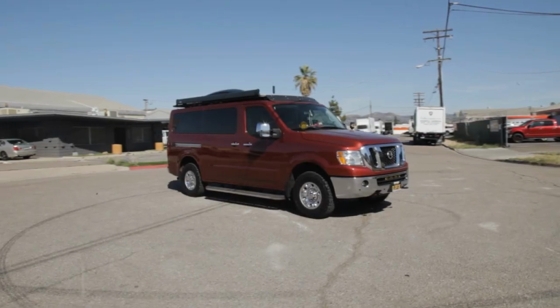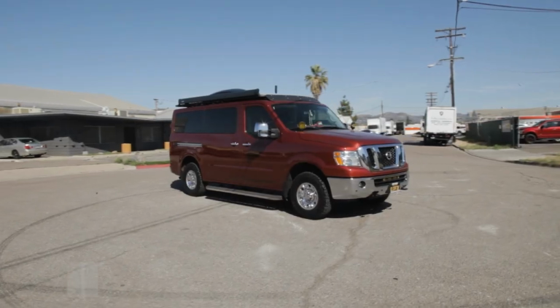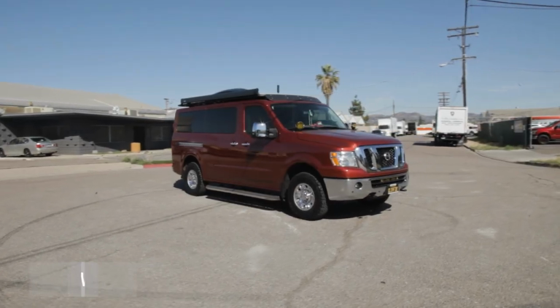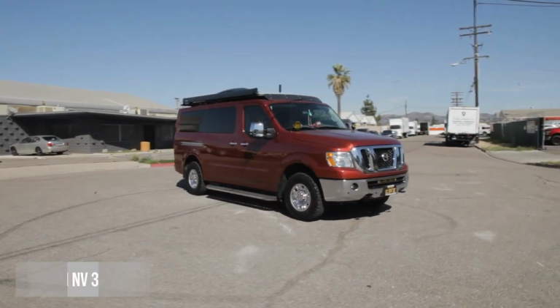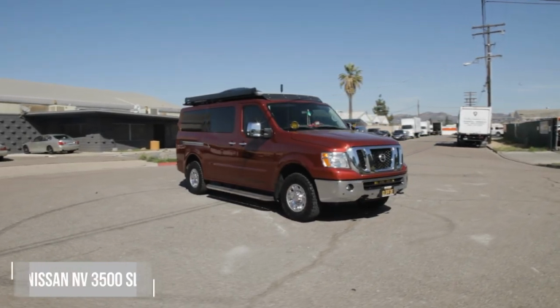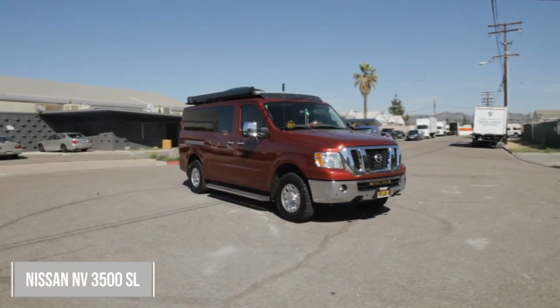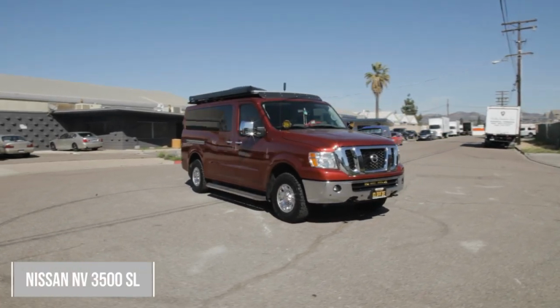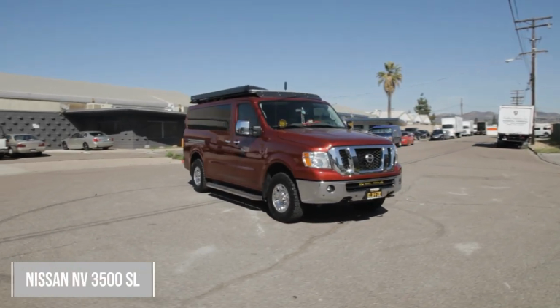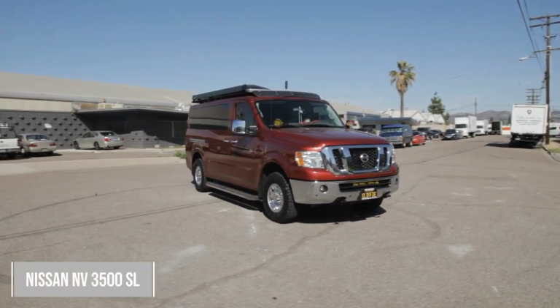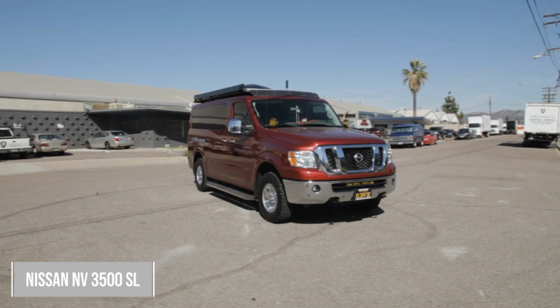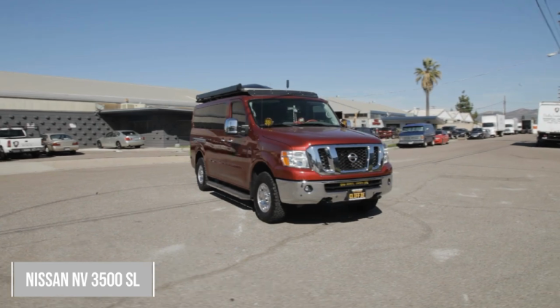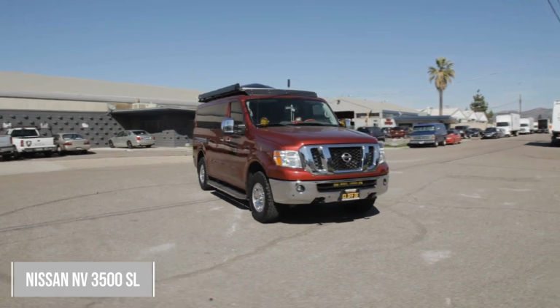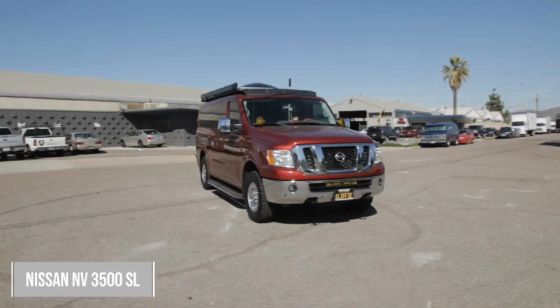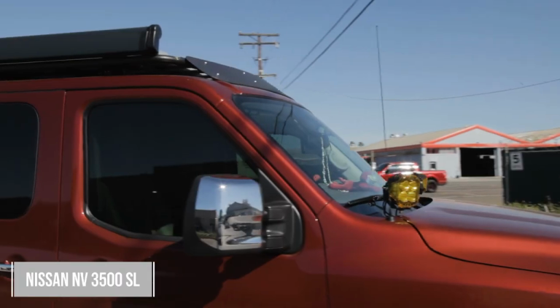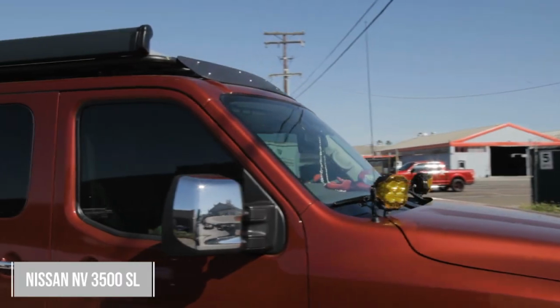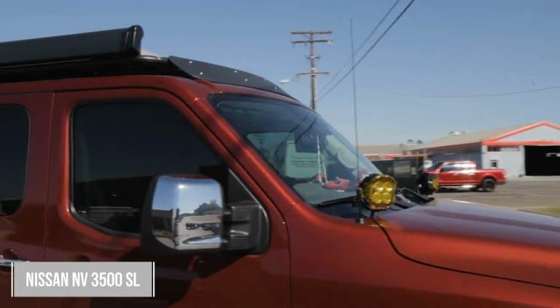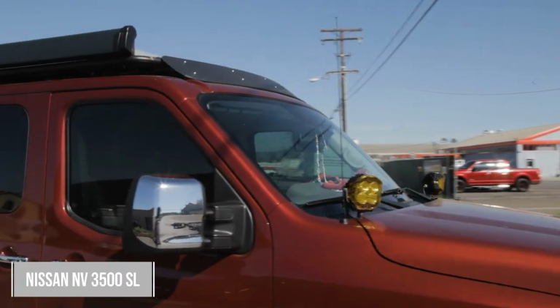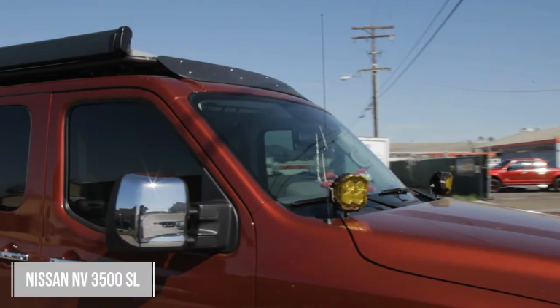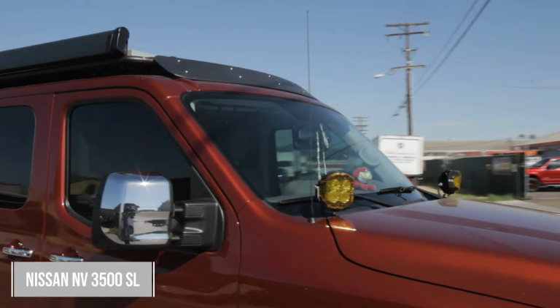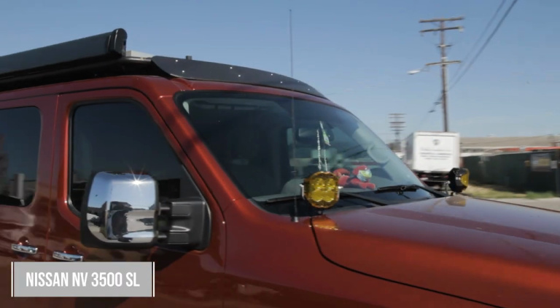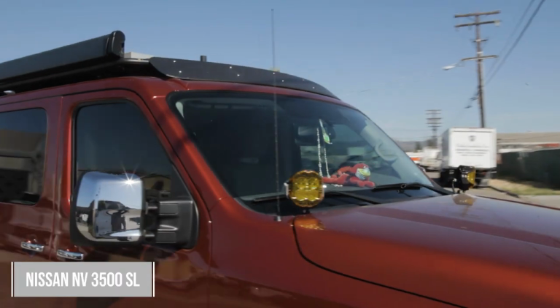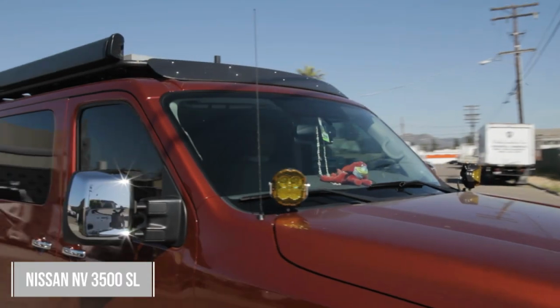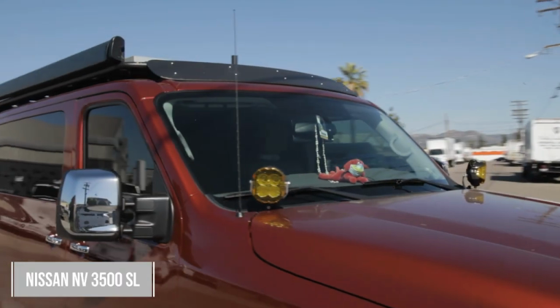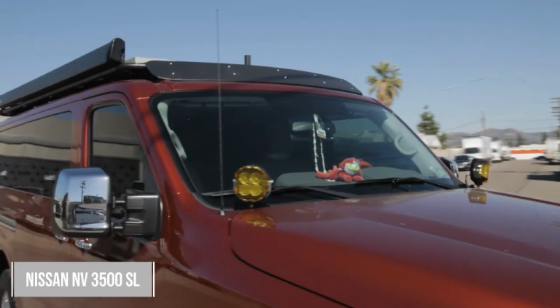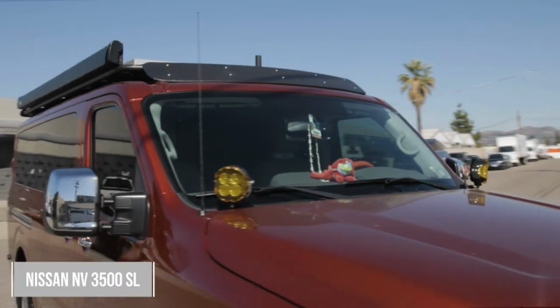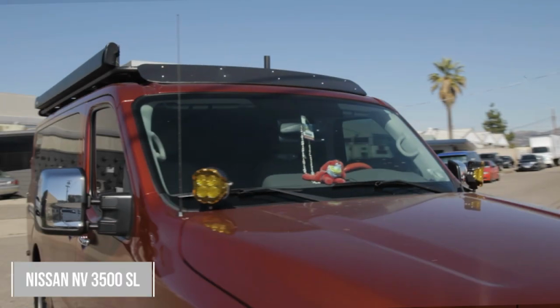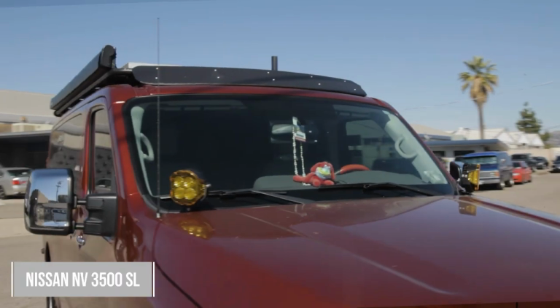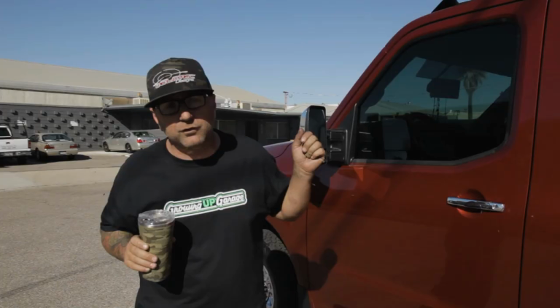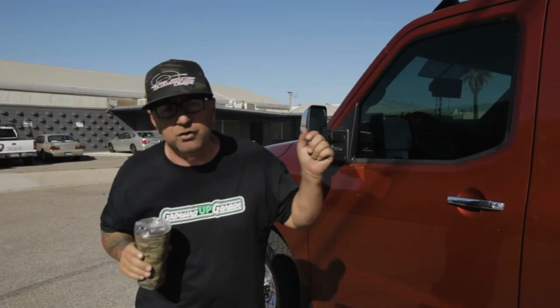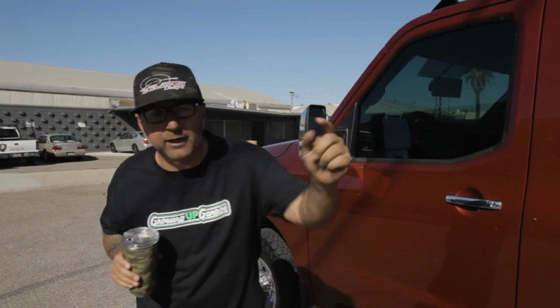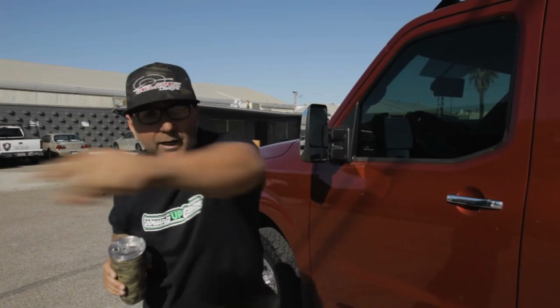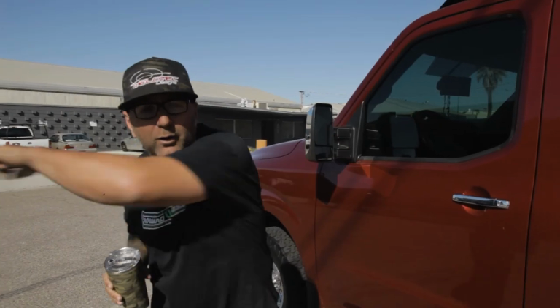Today we're going to be checking out this Nissan NV van. This thing's a camper van. It's pretty cool — it's stealth. You wouldn't even know it. Let's check it out.